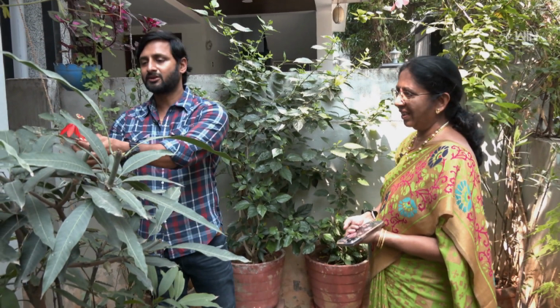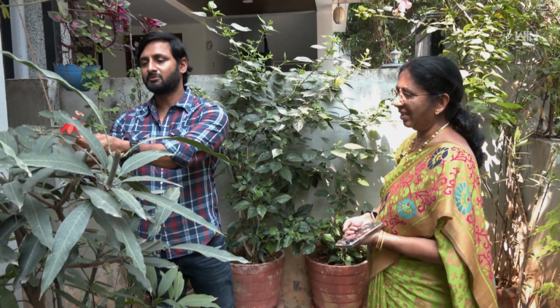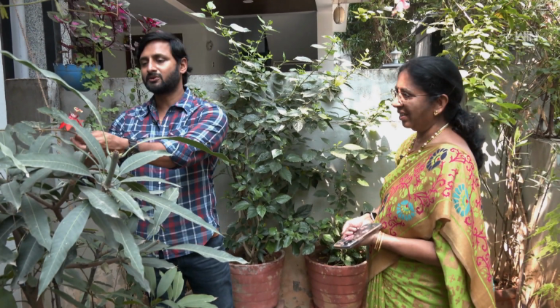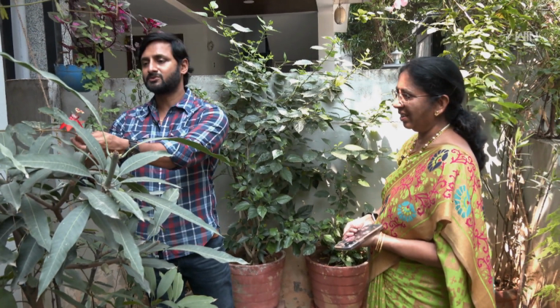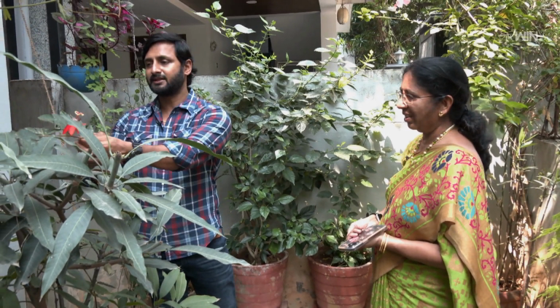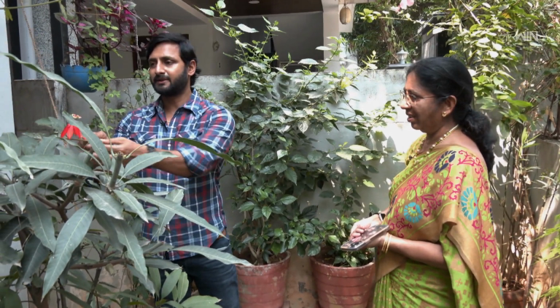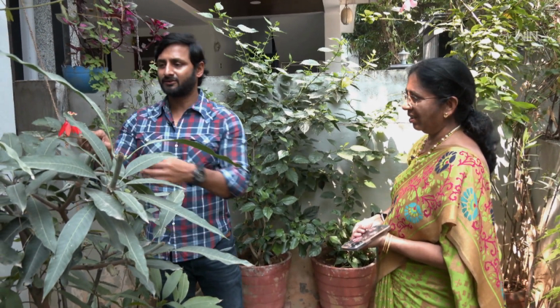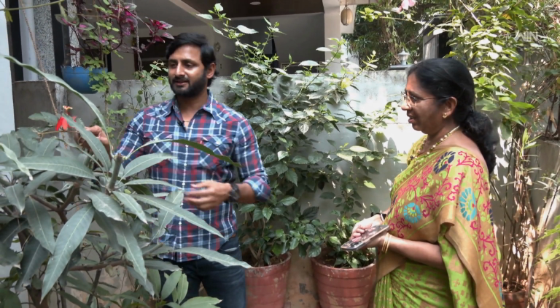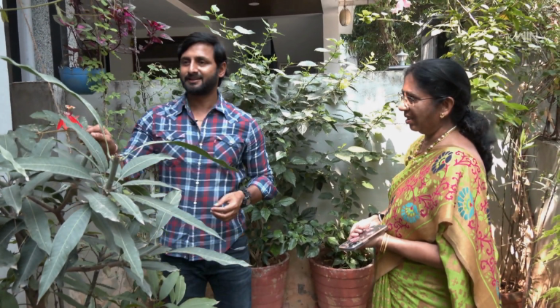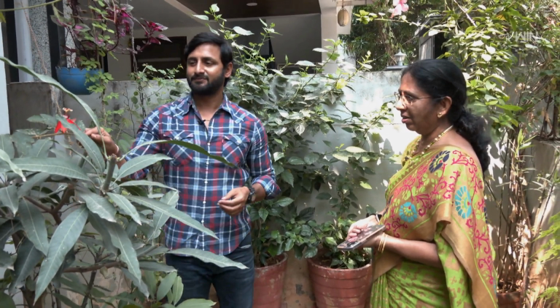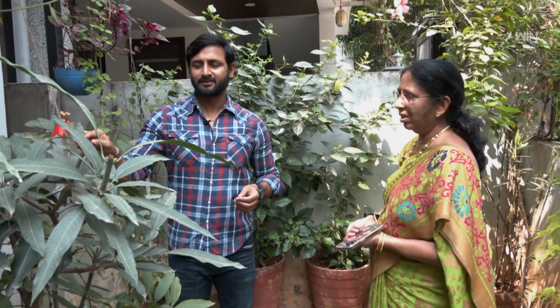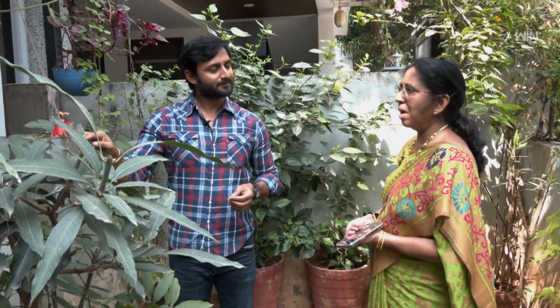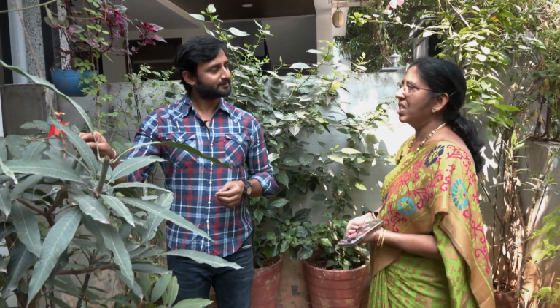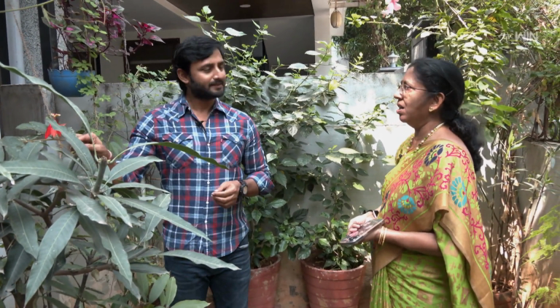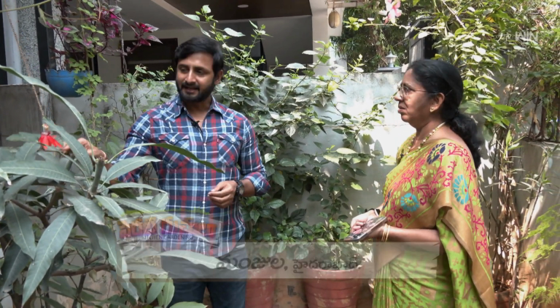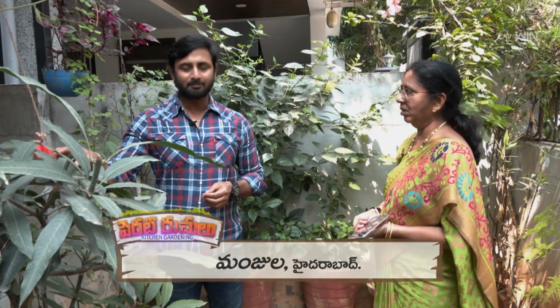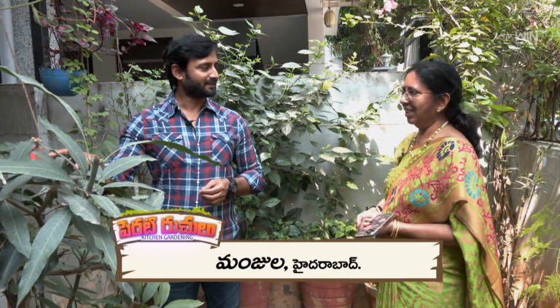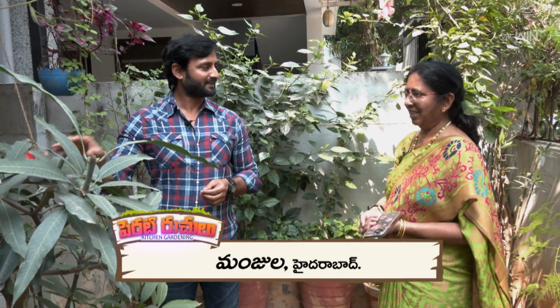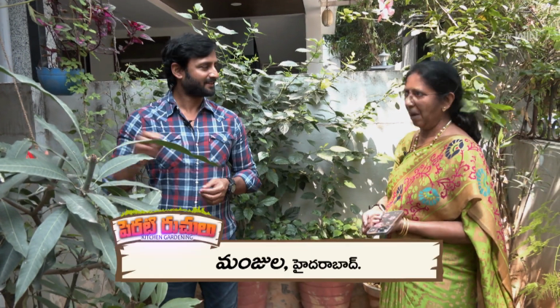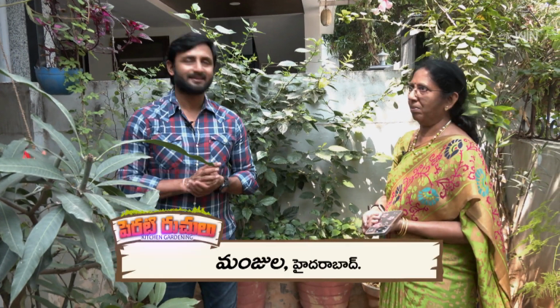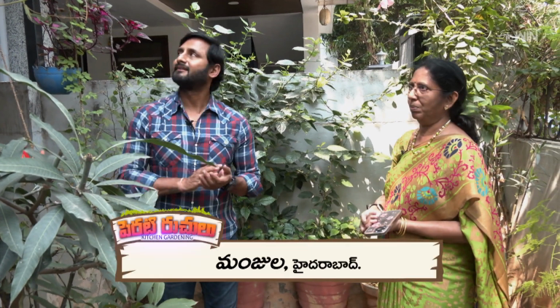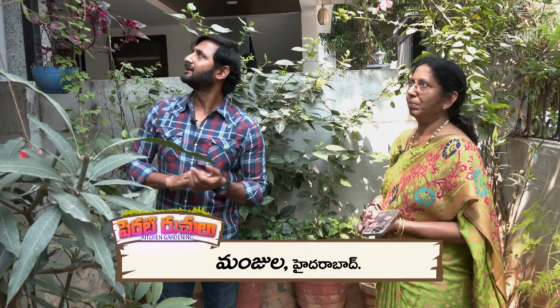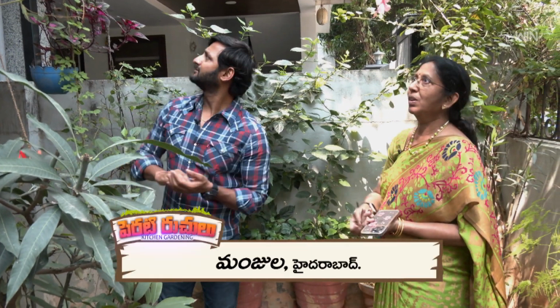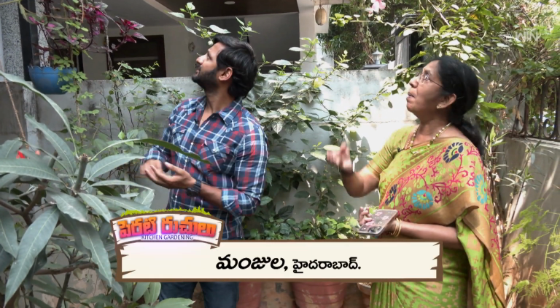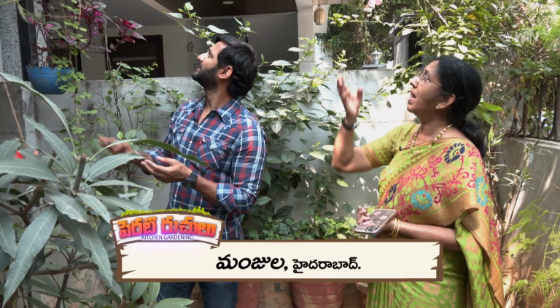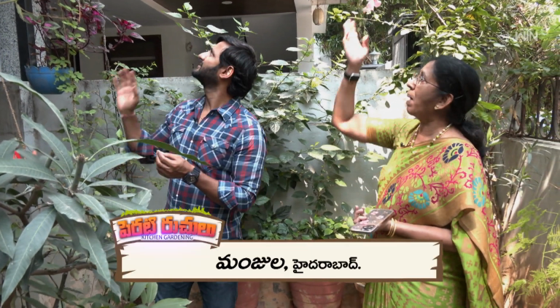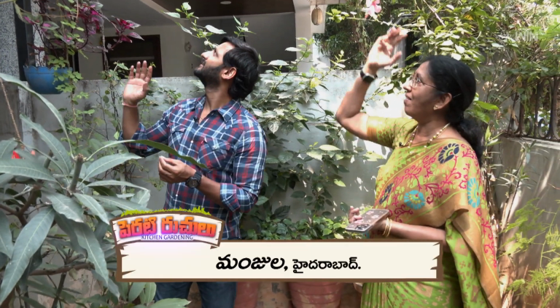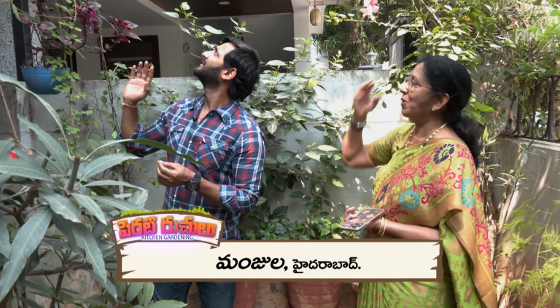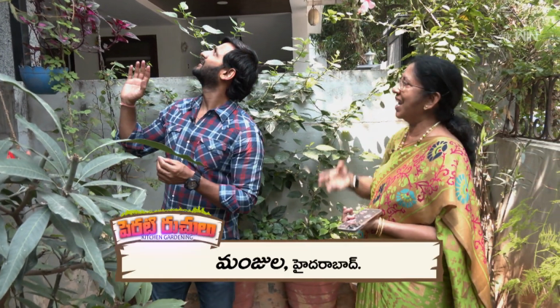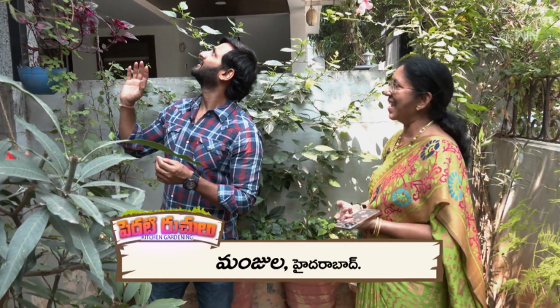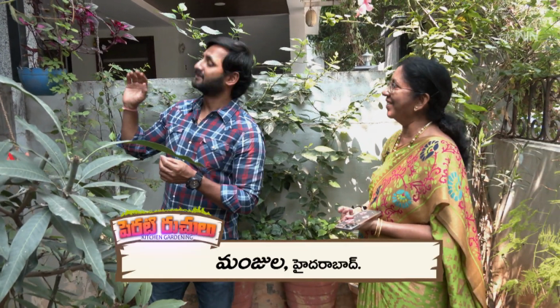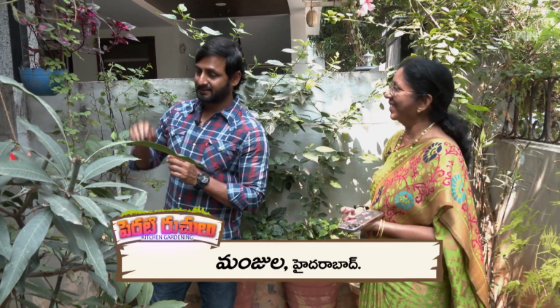They have a good aroma. It is a creeper plant. All of the other people, you can take care of the house.